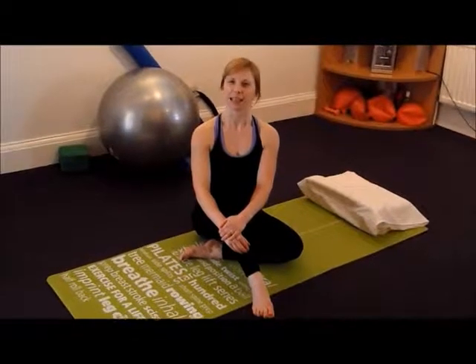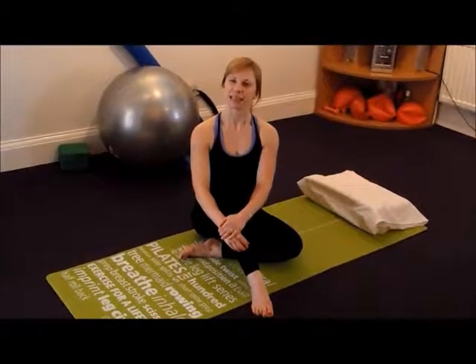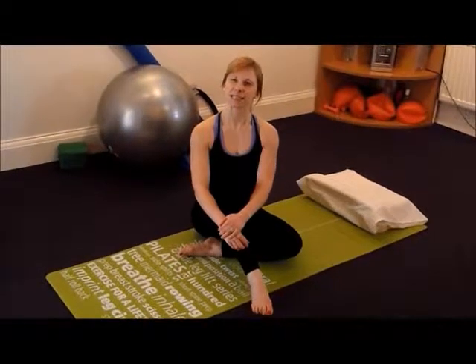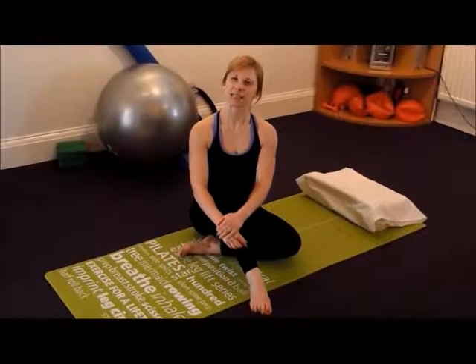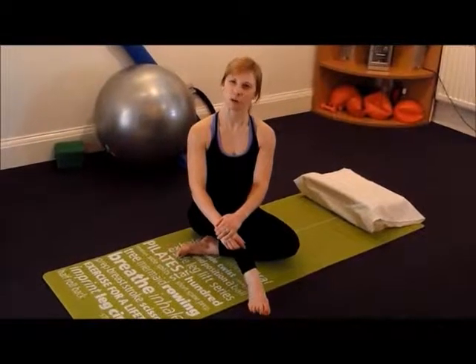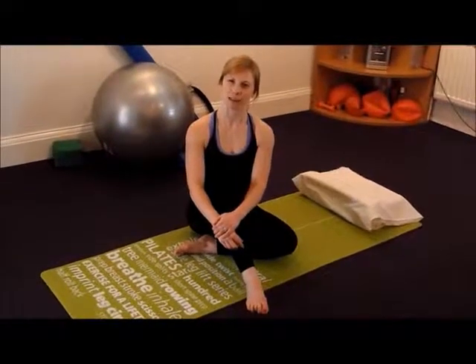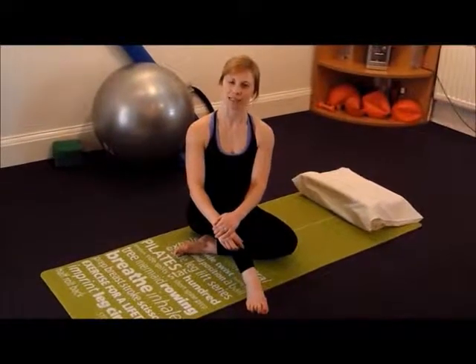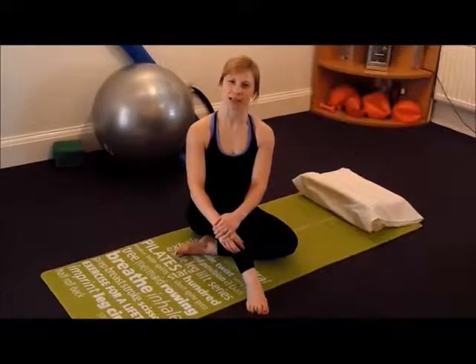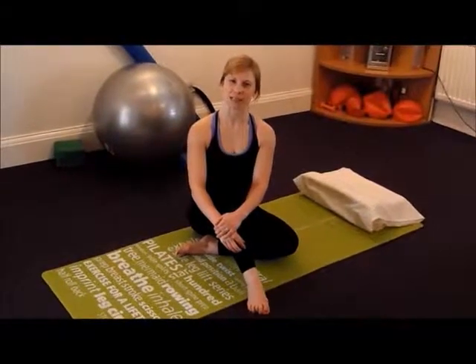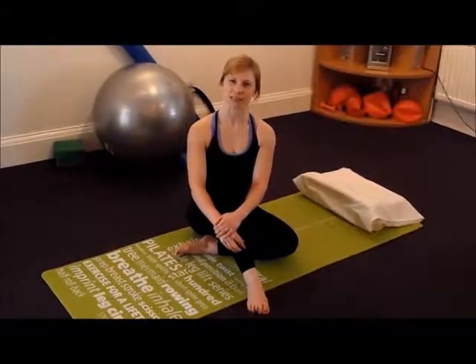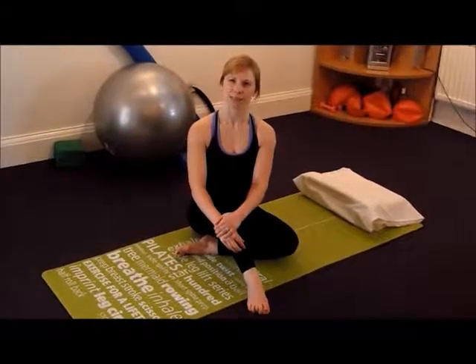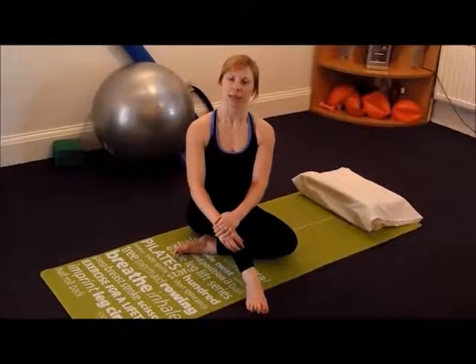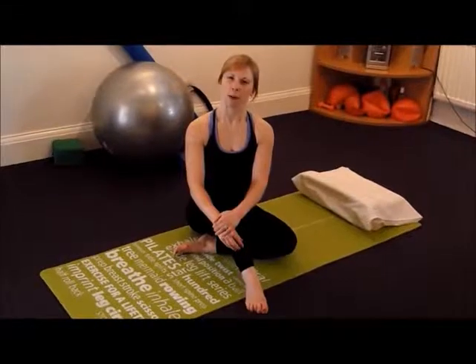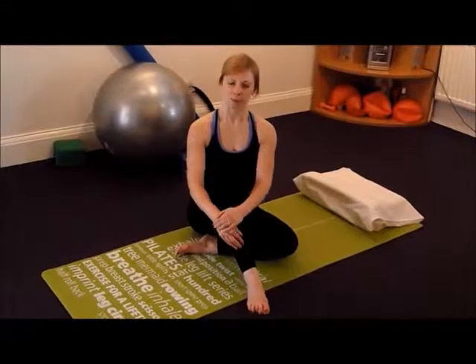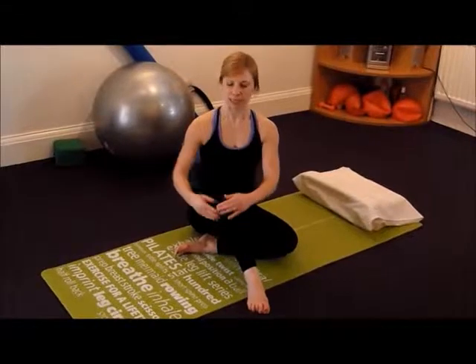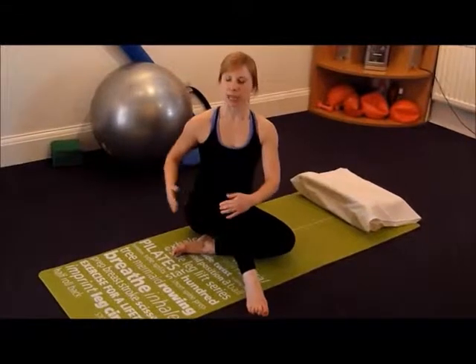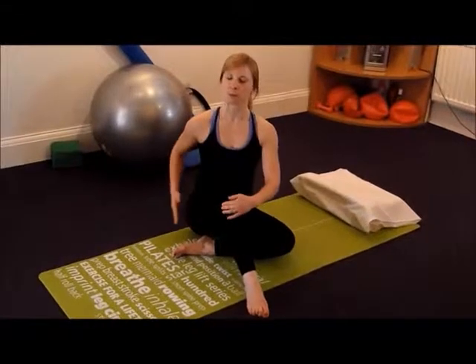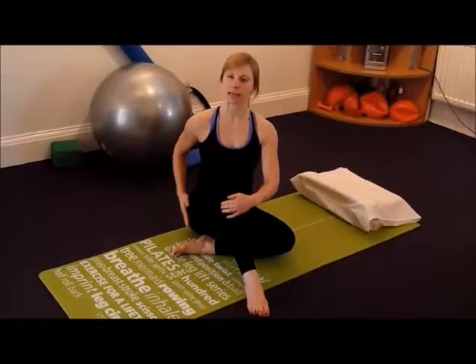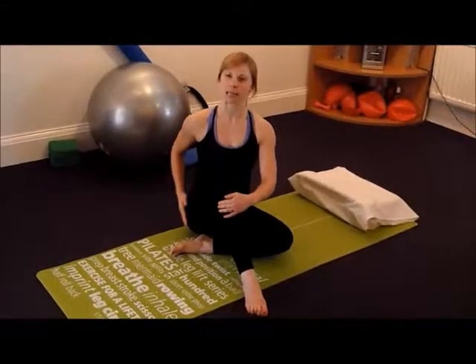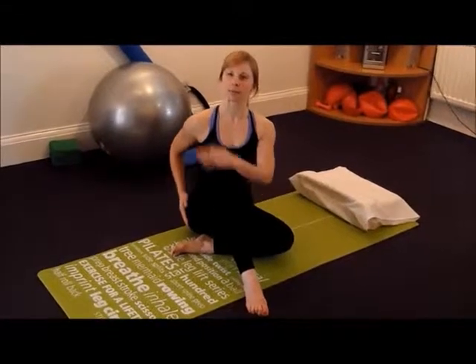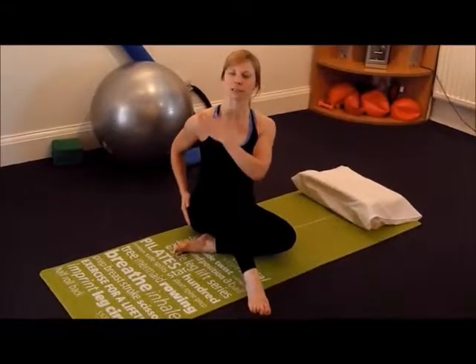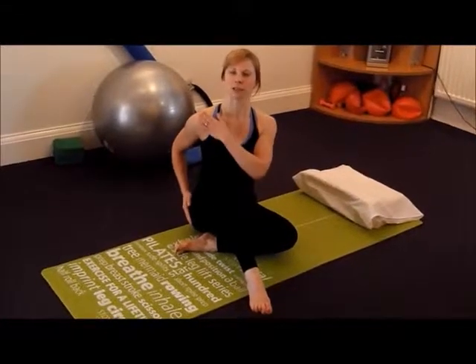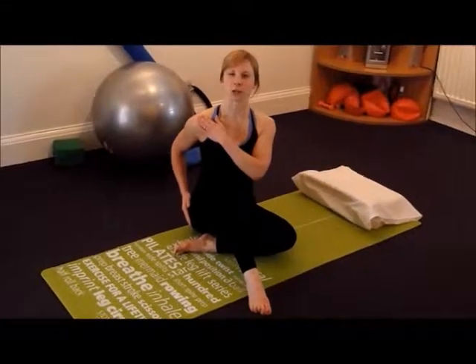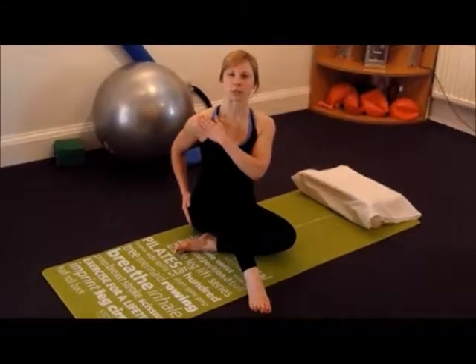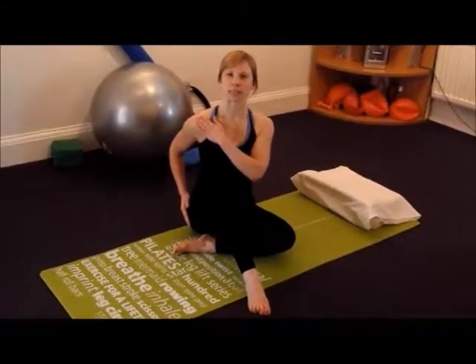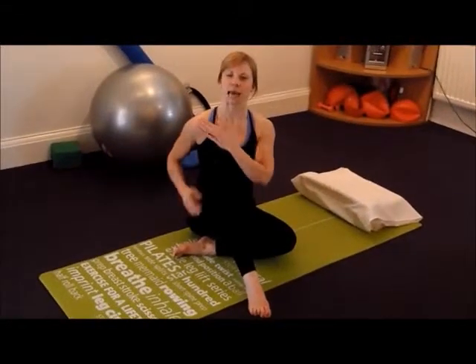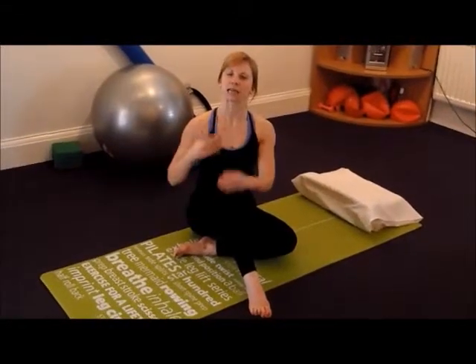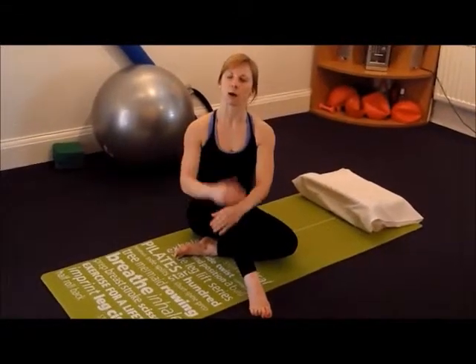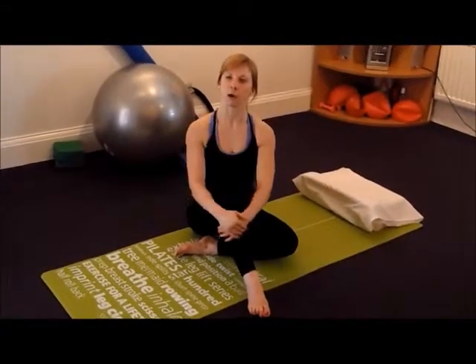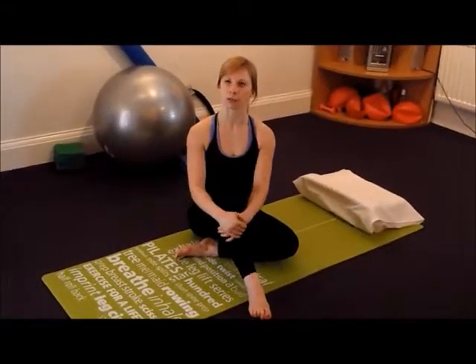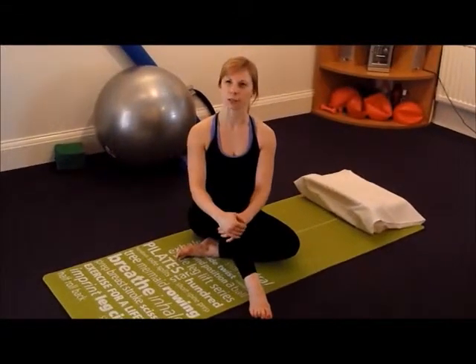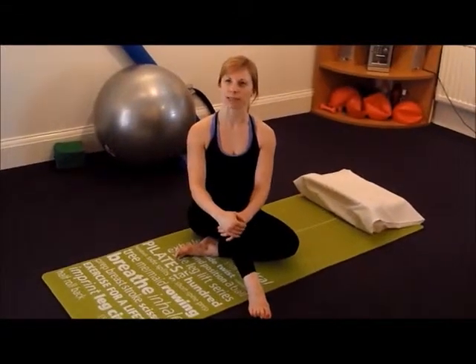This is the yaw exercise. The purpose is to help to balance the hips, the shoulders, and to unwind your spine.